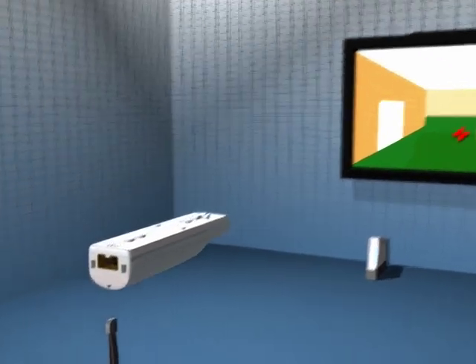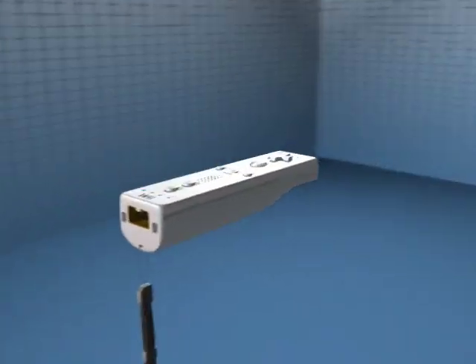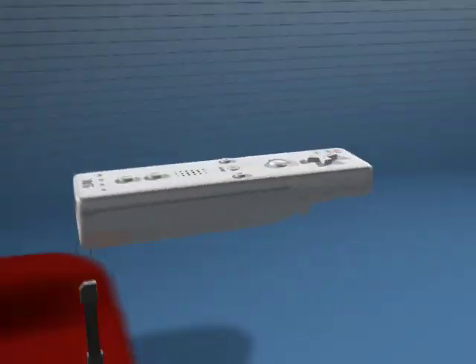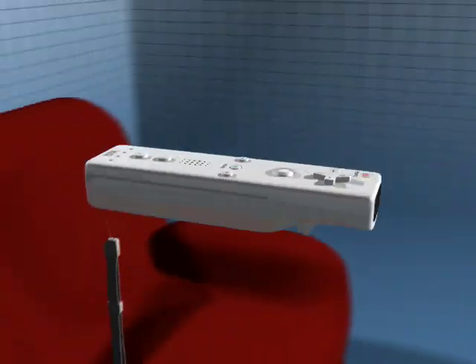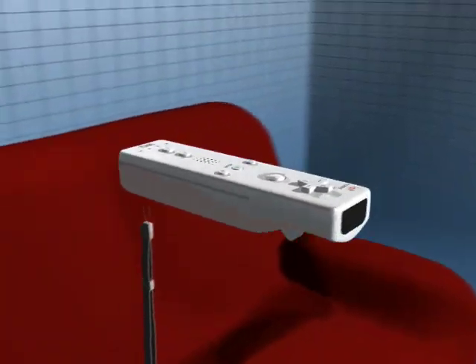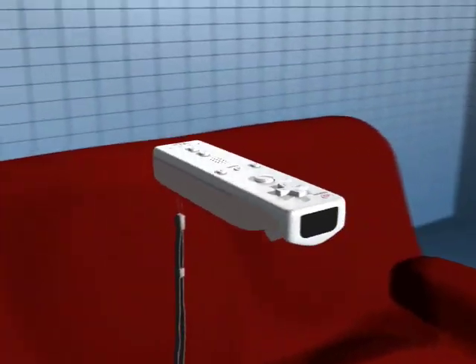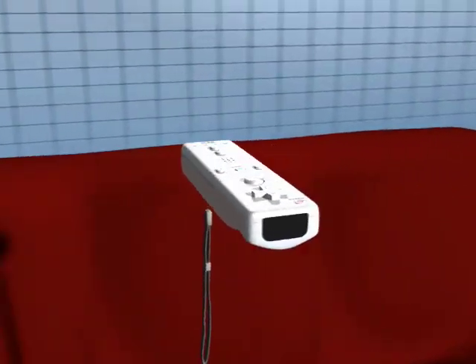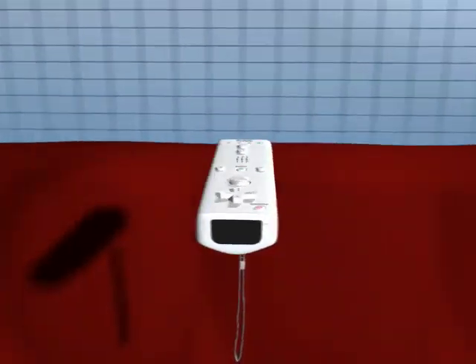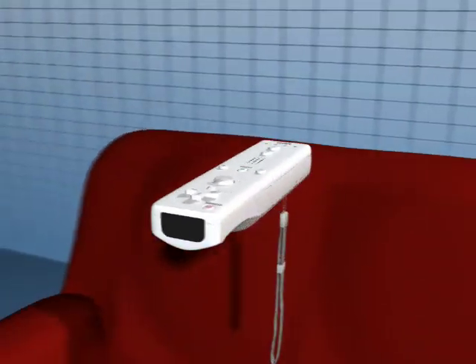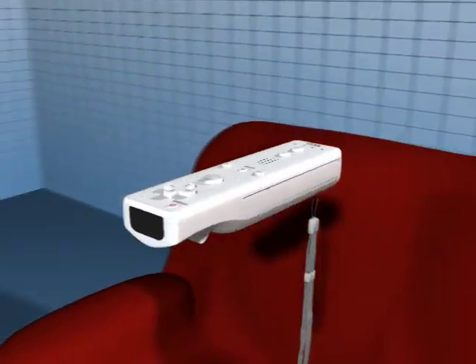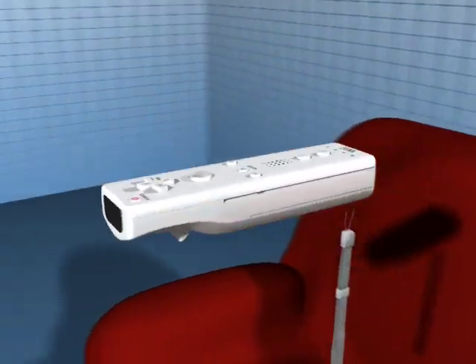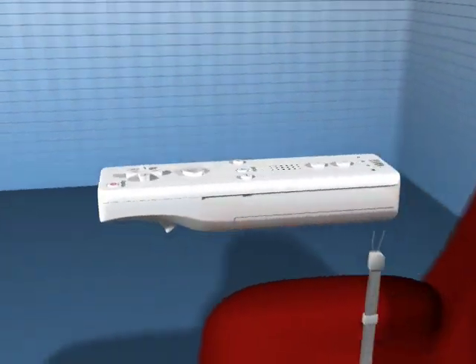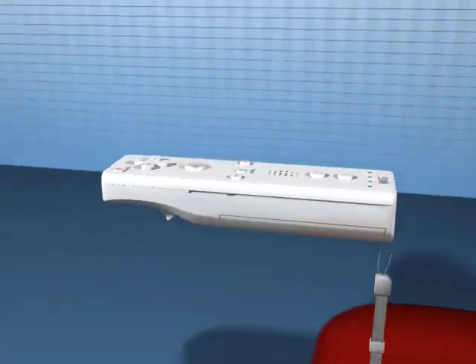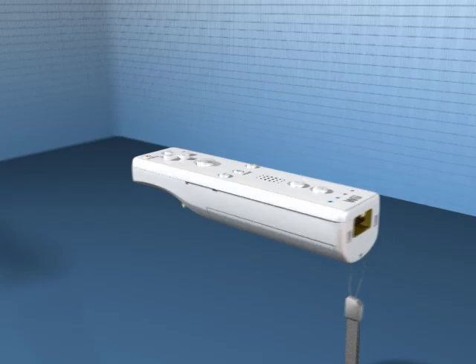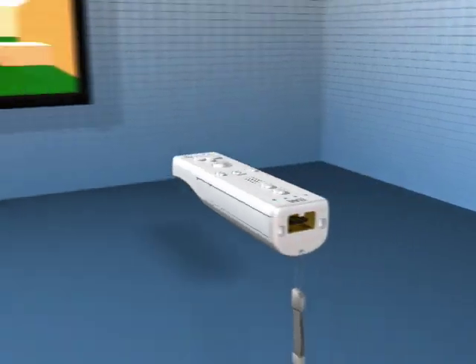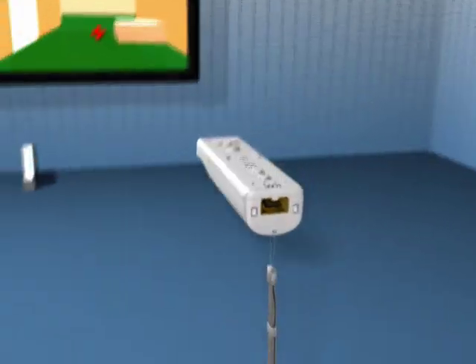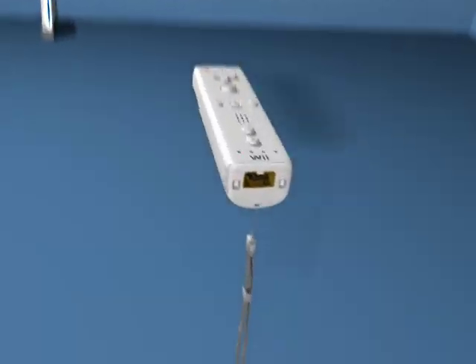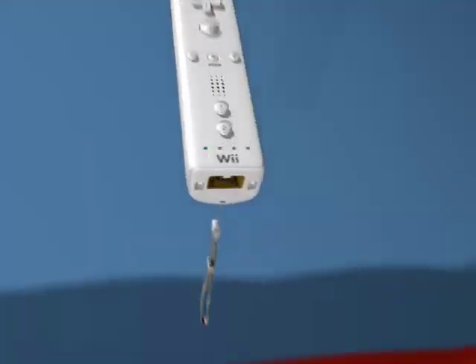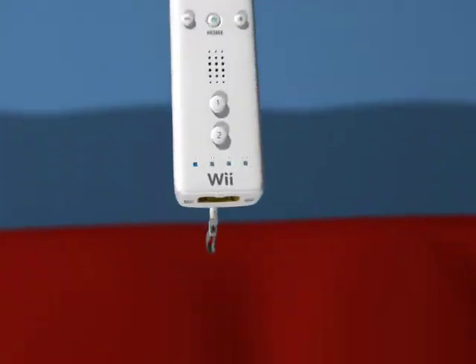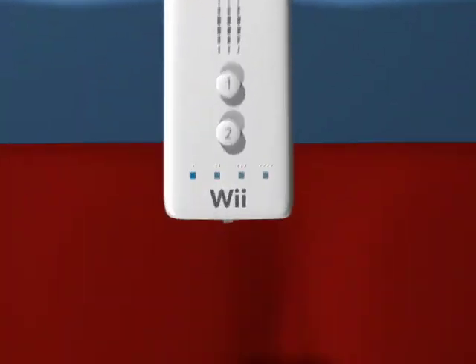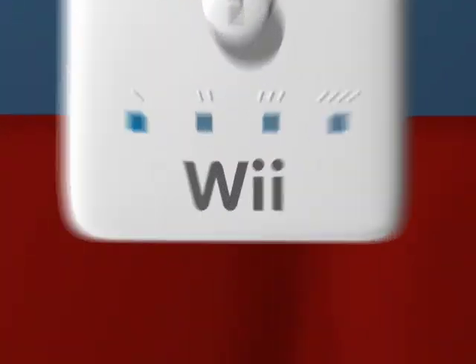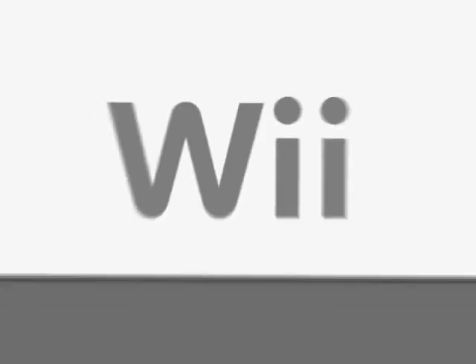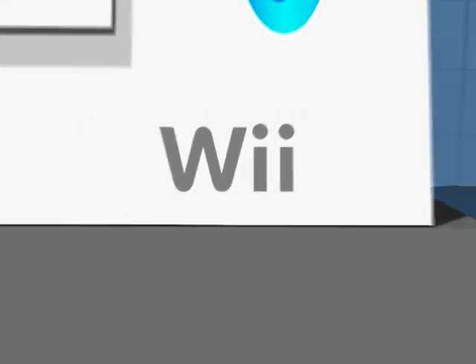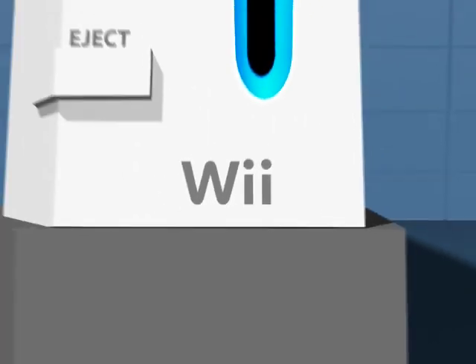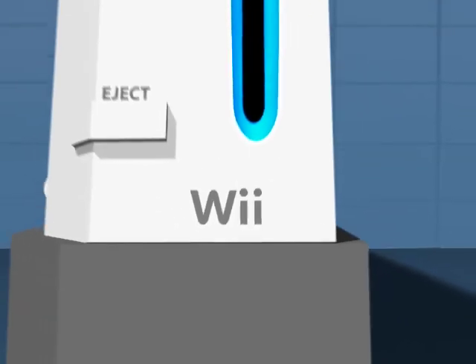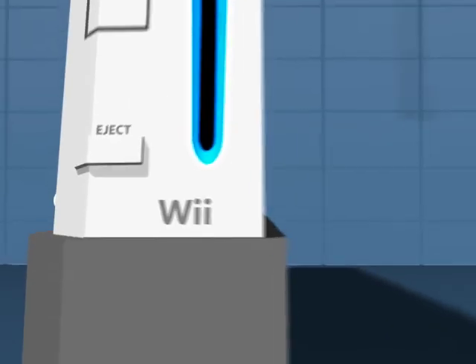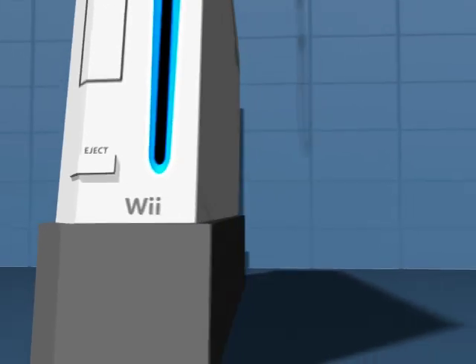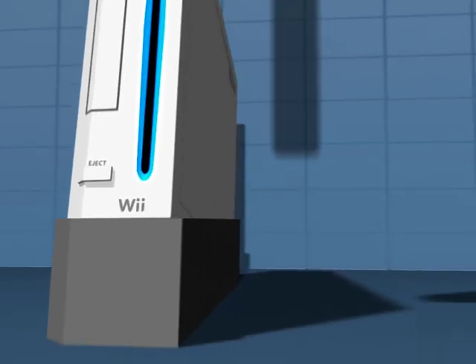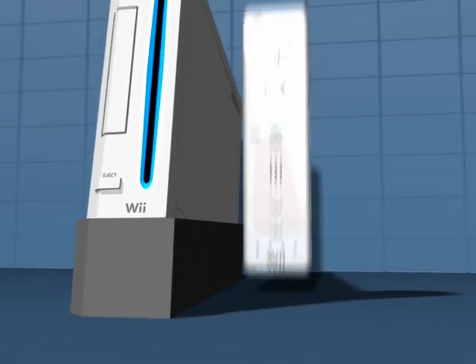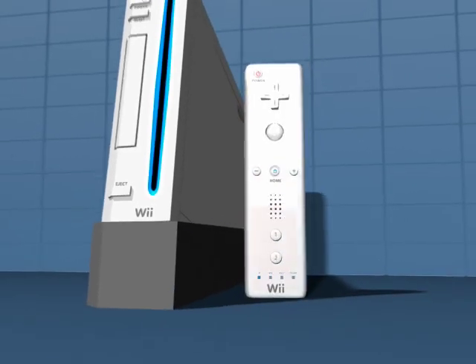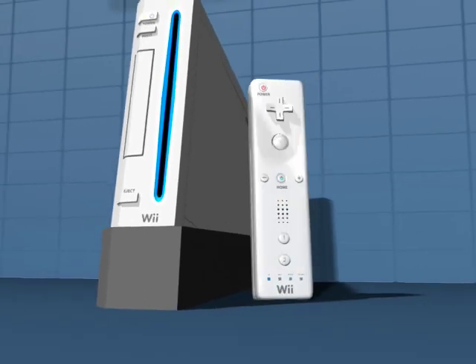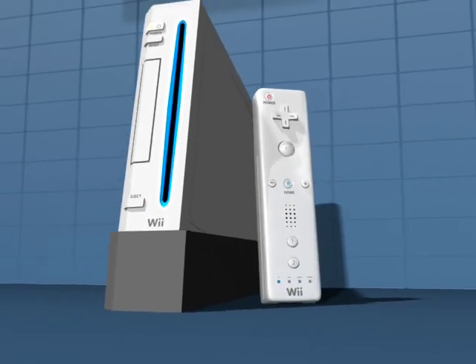The innovation of the Wiimote has changed how we play games forever, and helped make the Nintendo Wii a legend in its own time.